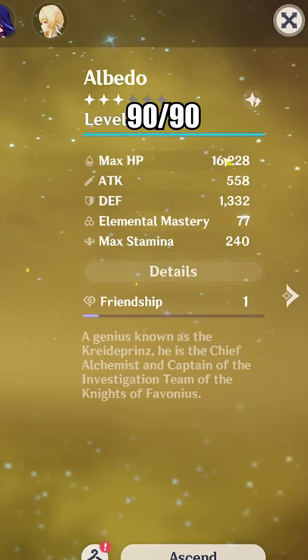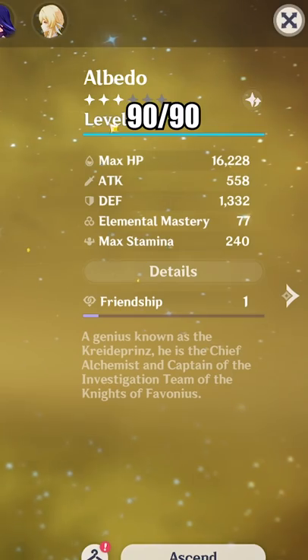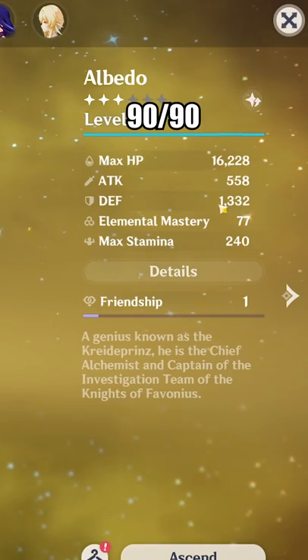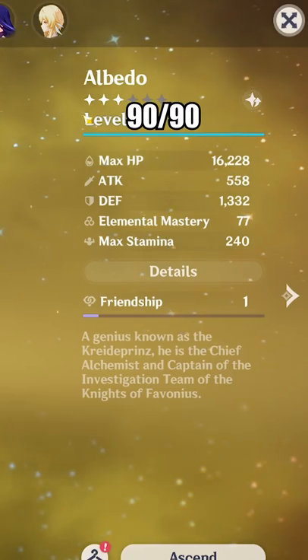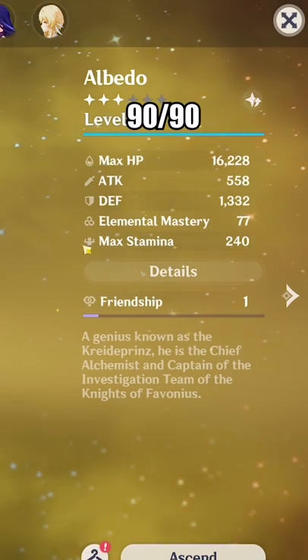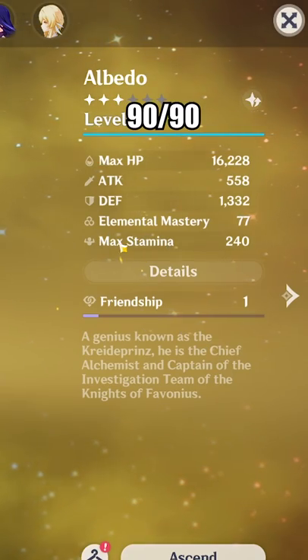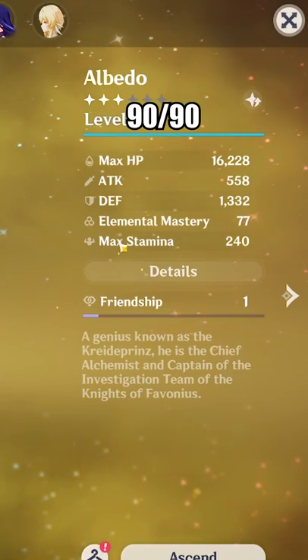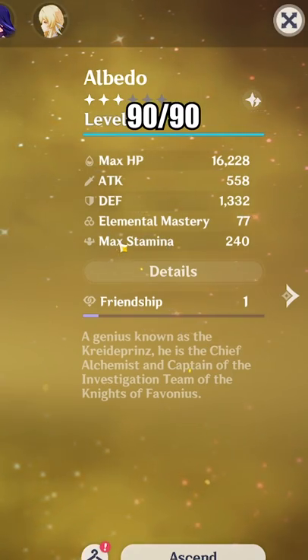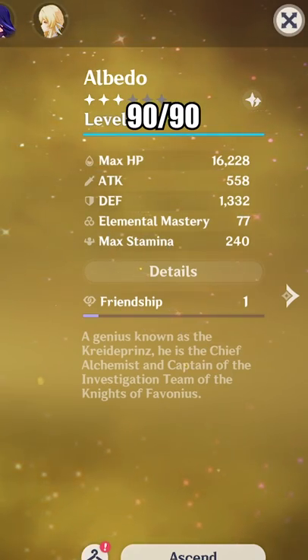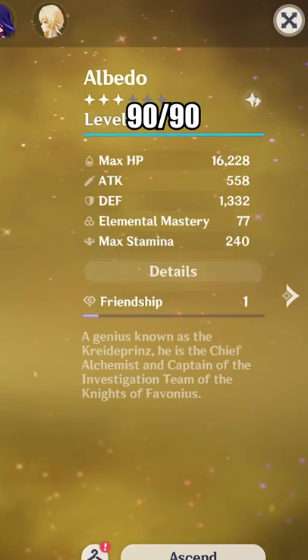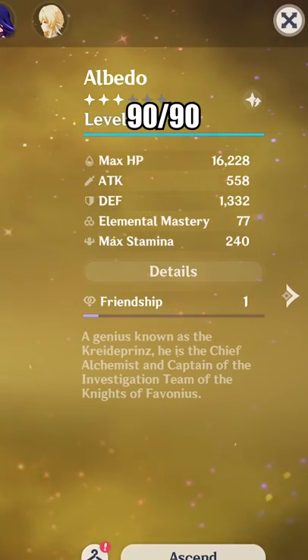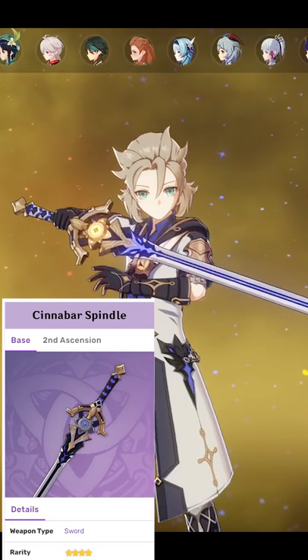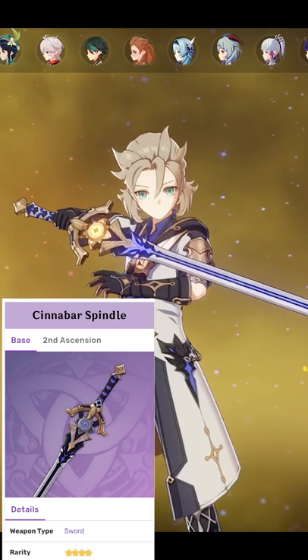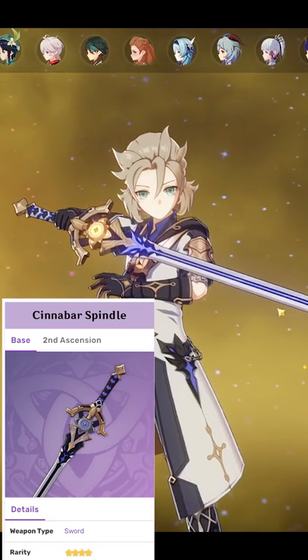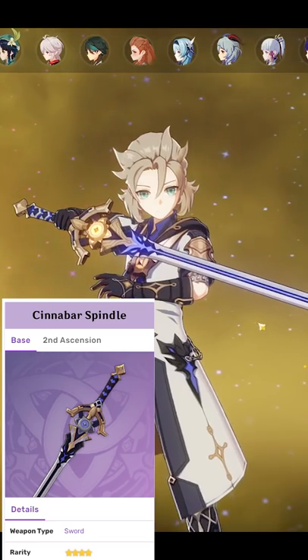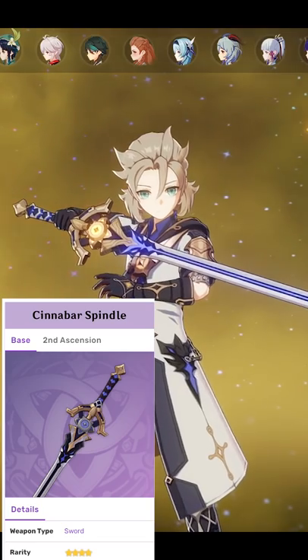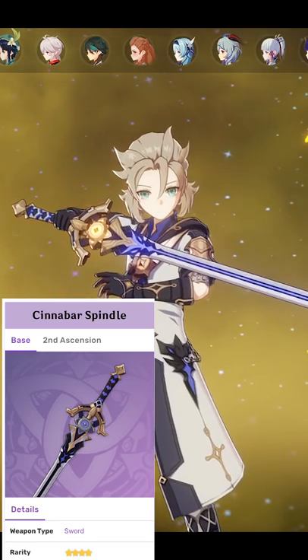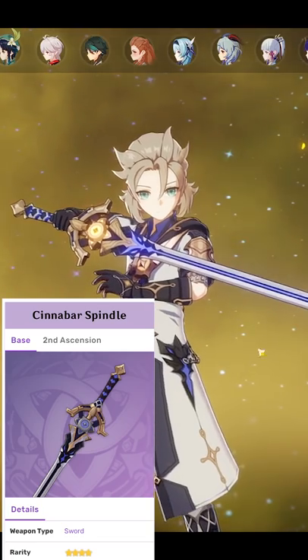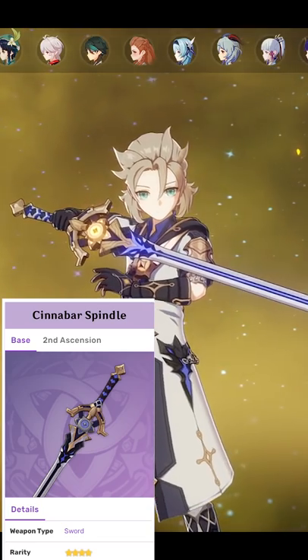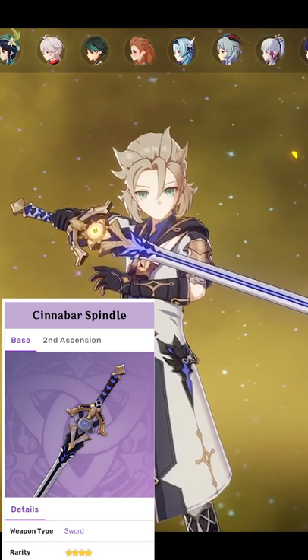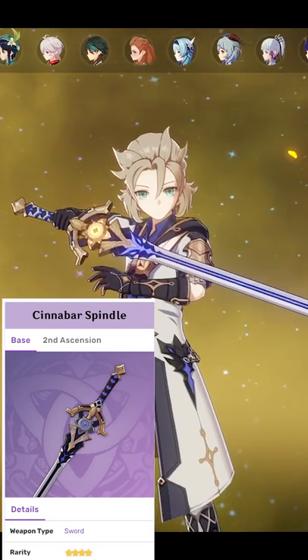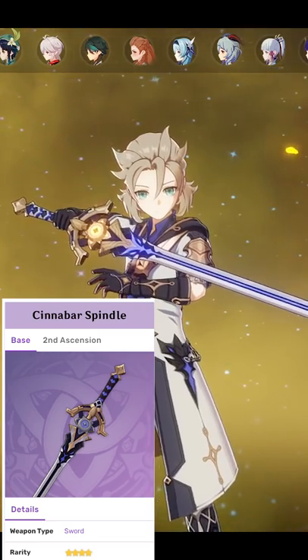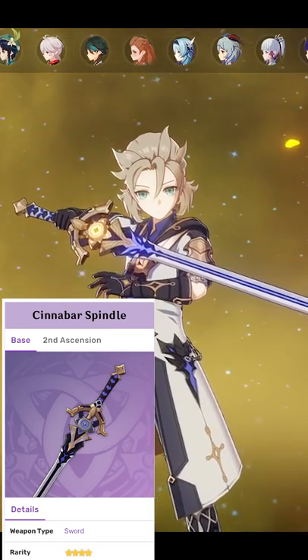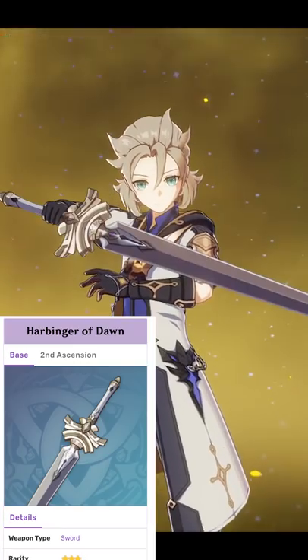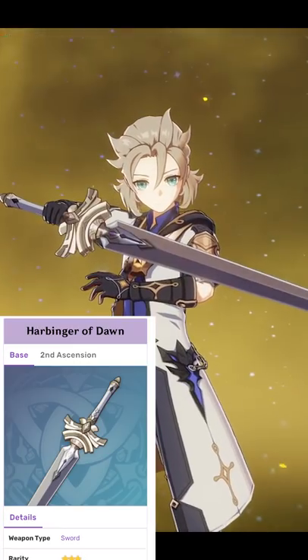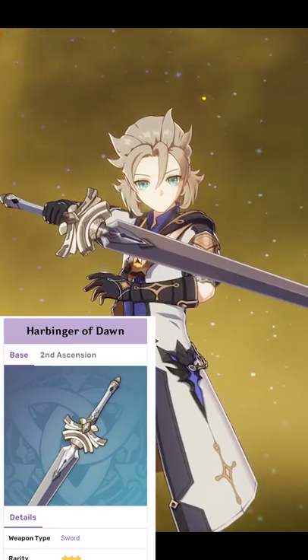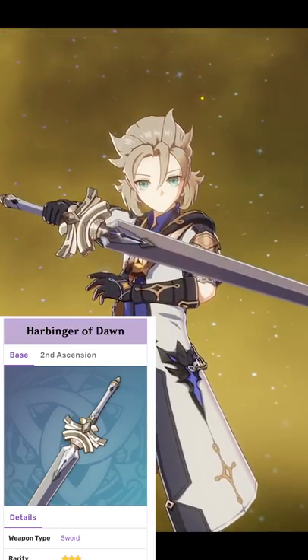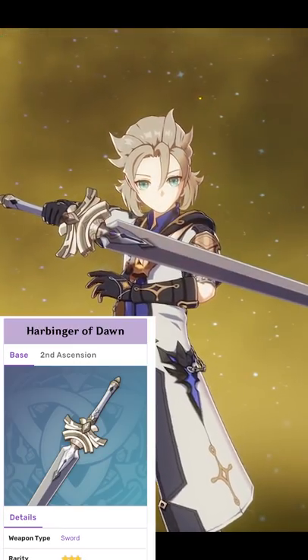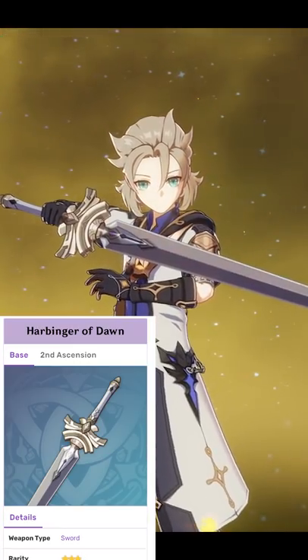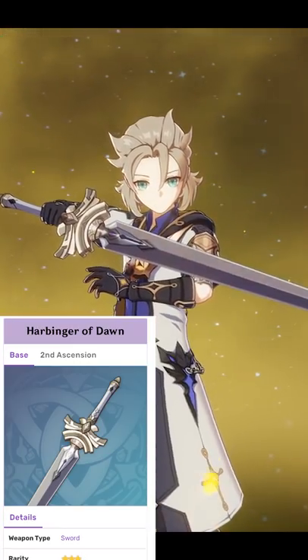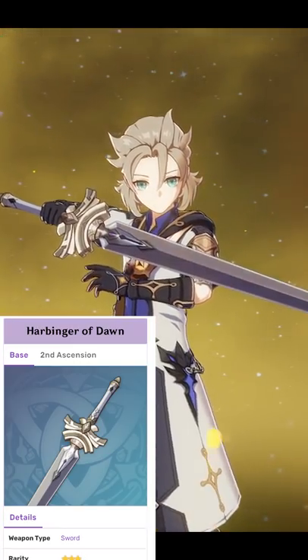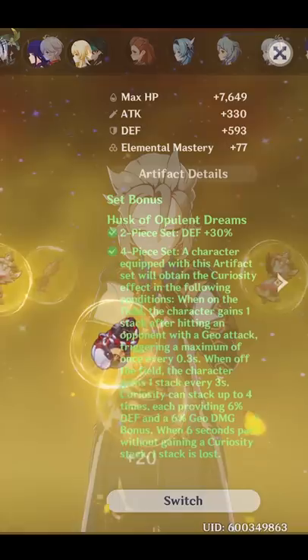Level him to level 90 for the defense bonus. Build Cinnabar Spindle if you have it, or Harbinger of Dawn if you don't.